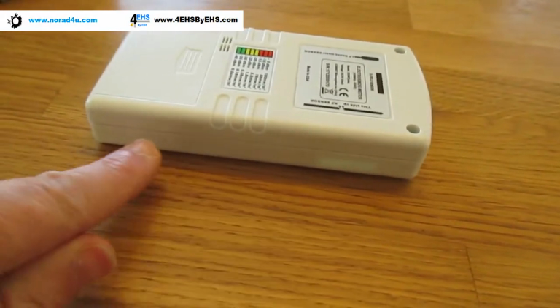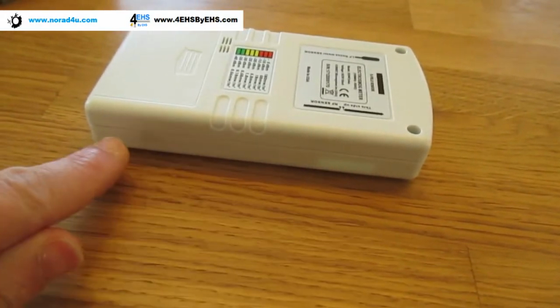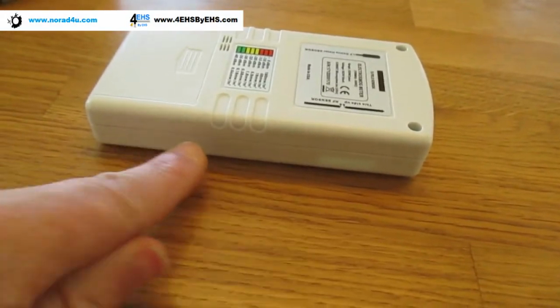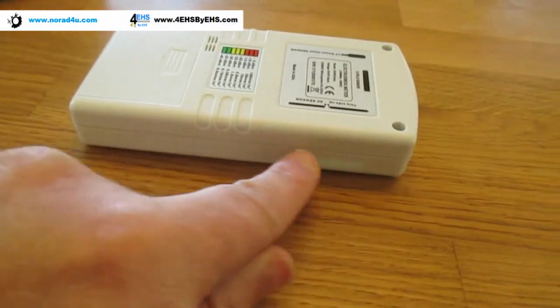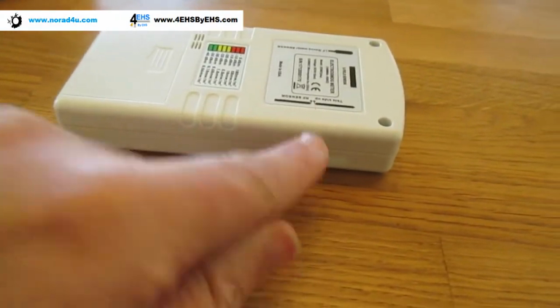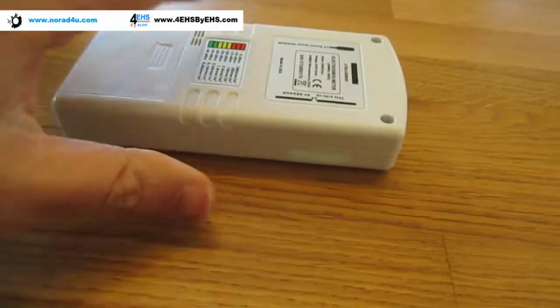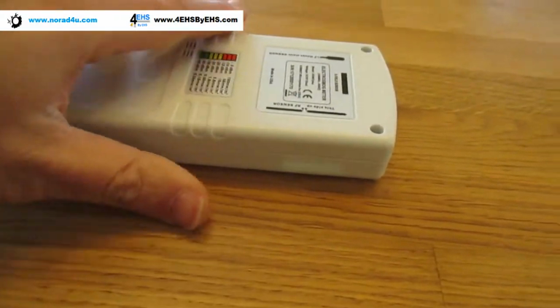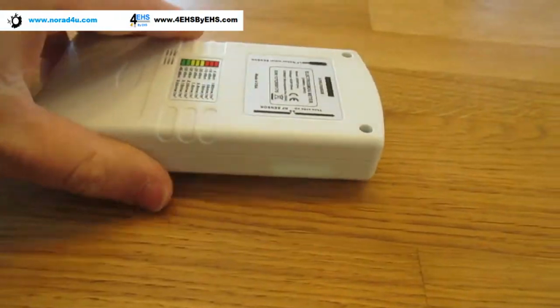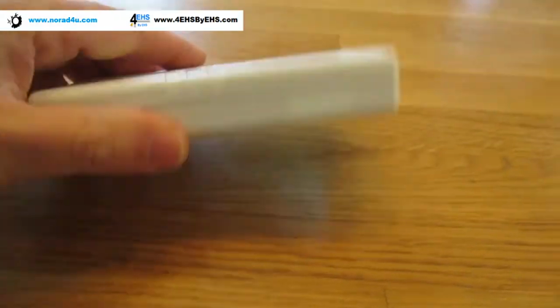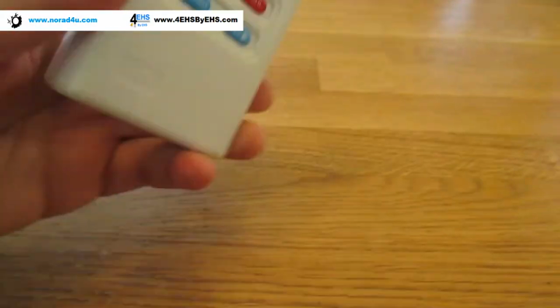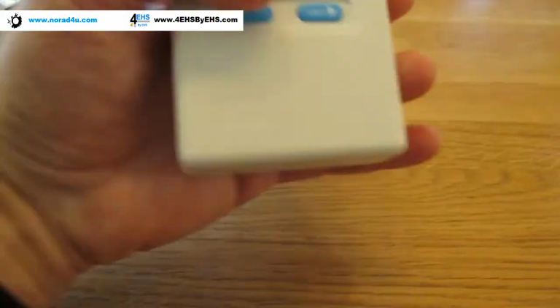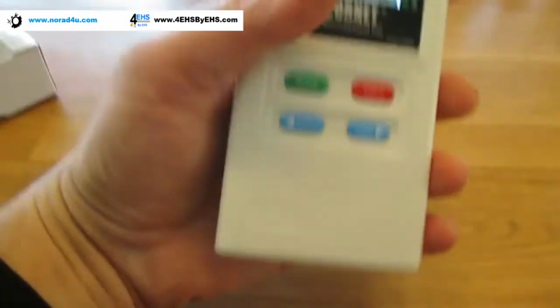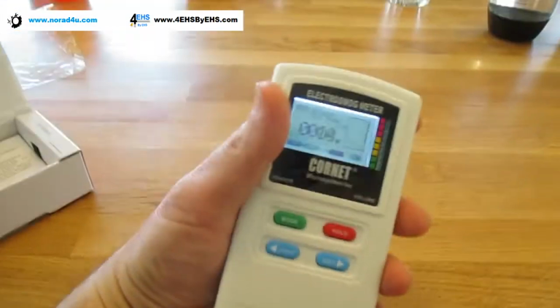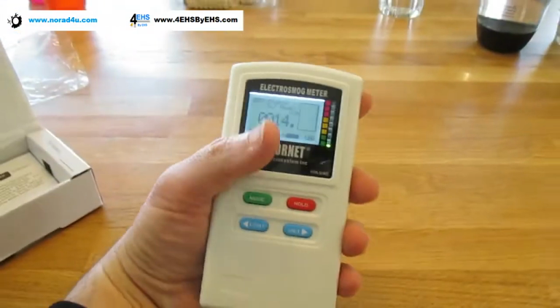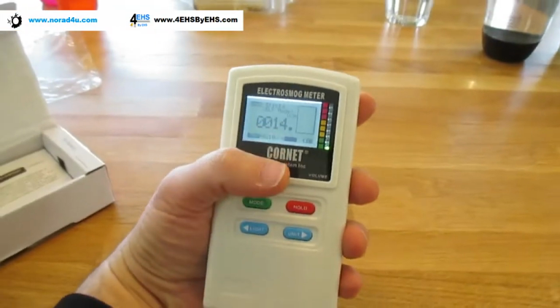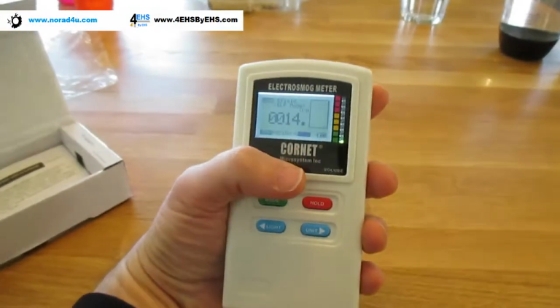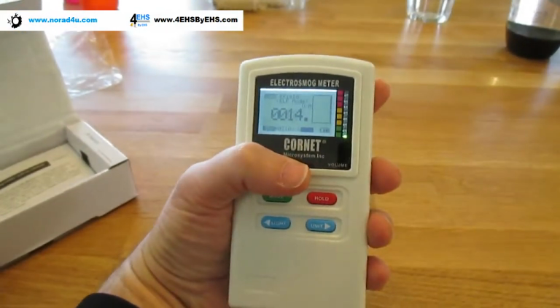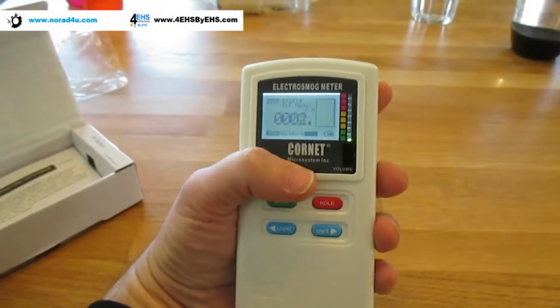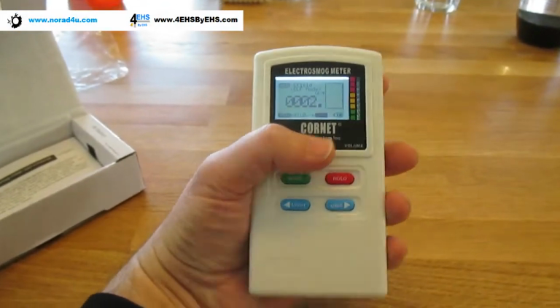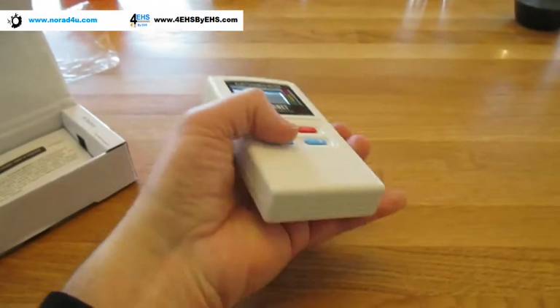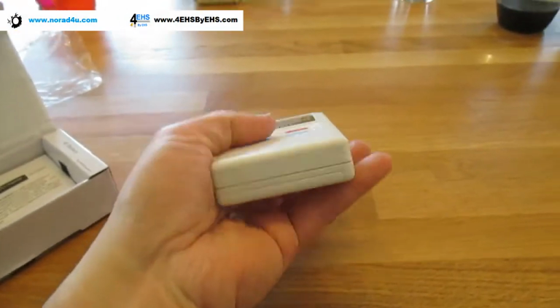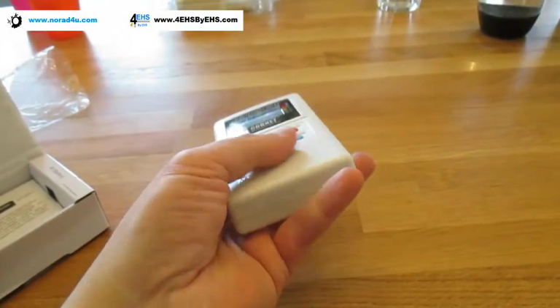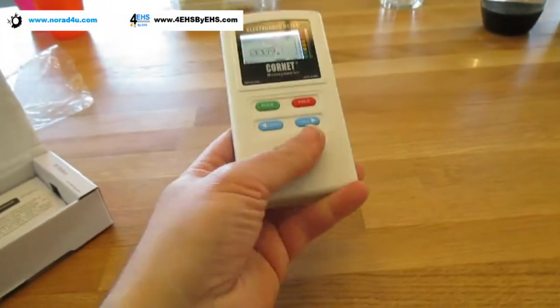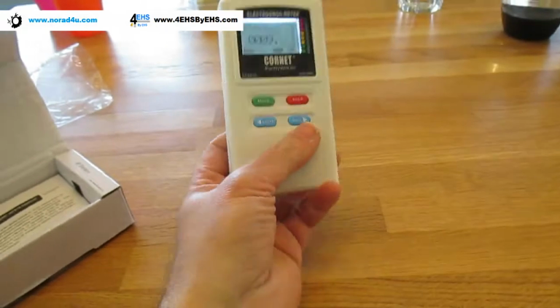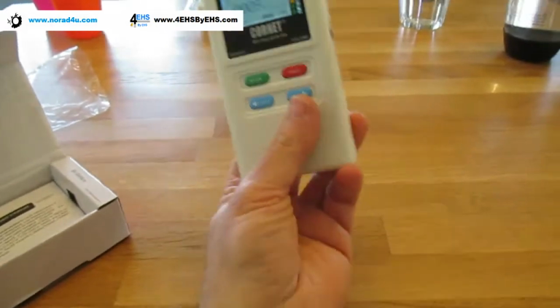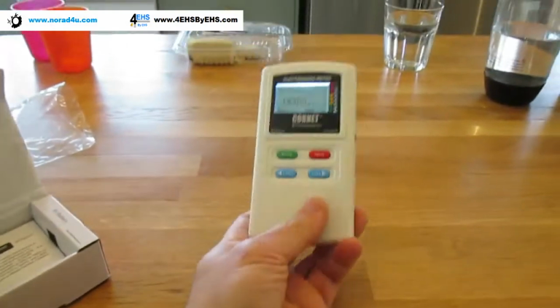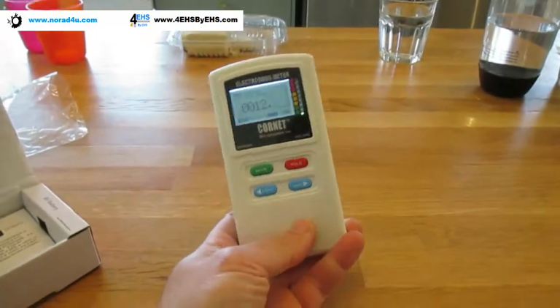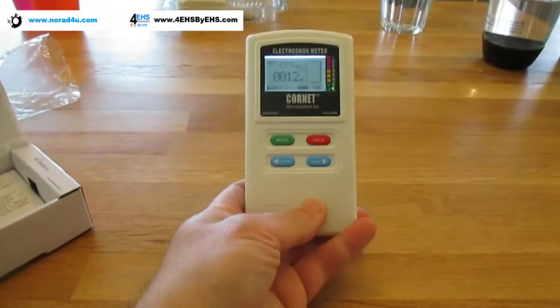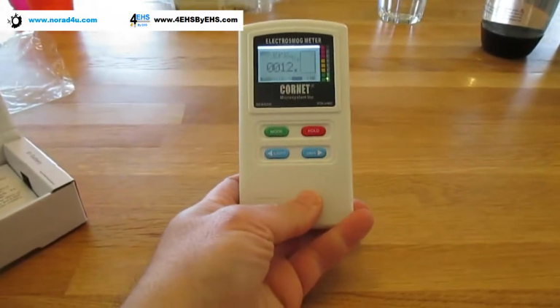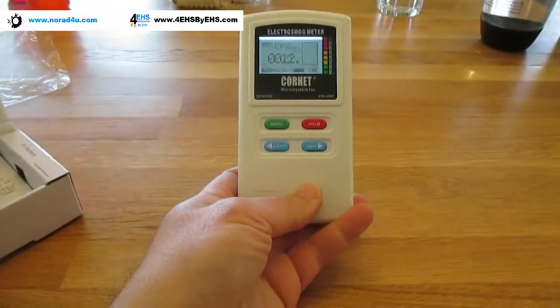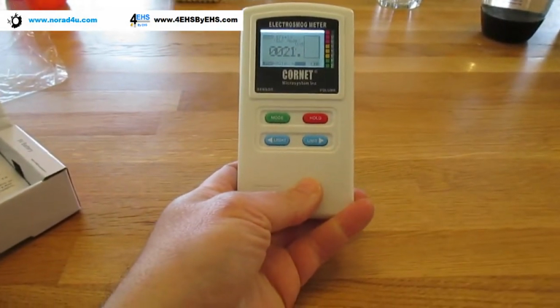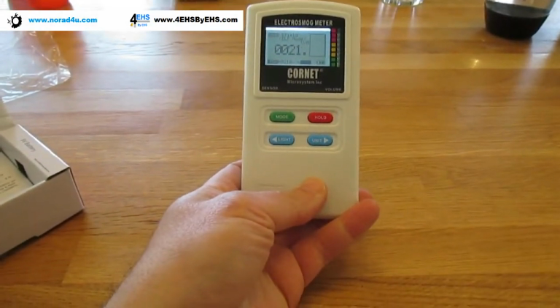The antenna is actually over here — just over here. So when you hold this meter, do not hold it like that; hold it like this.